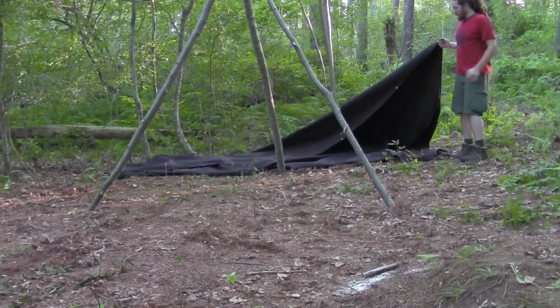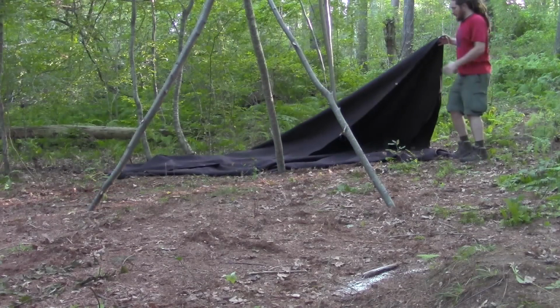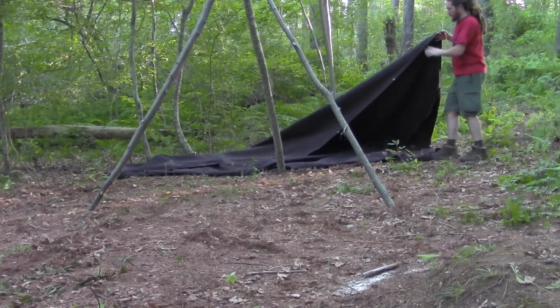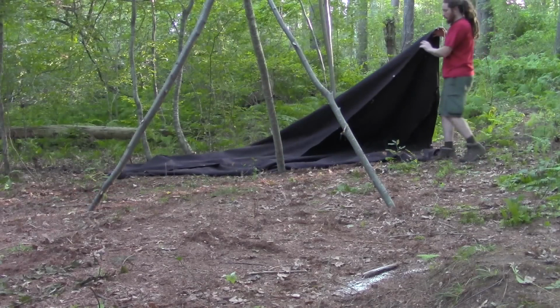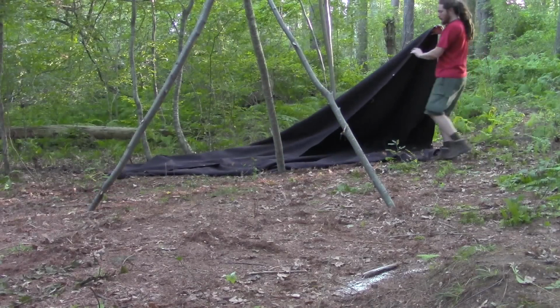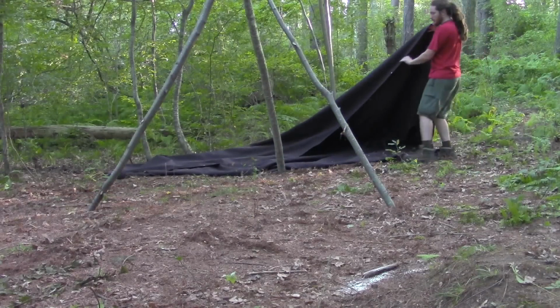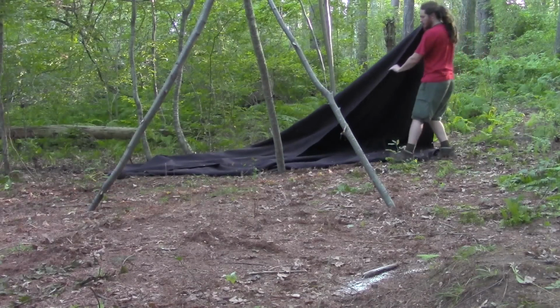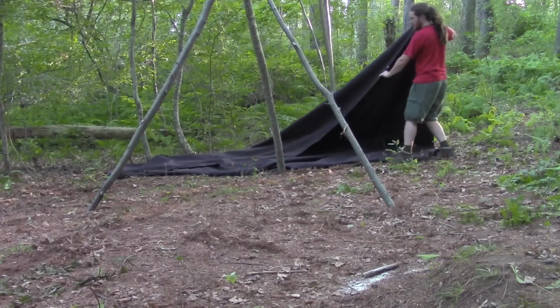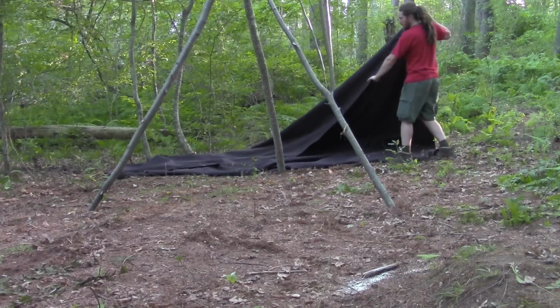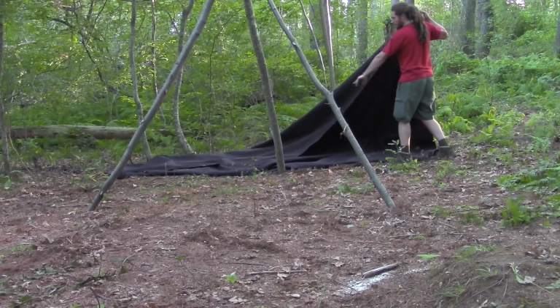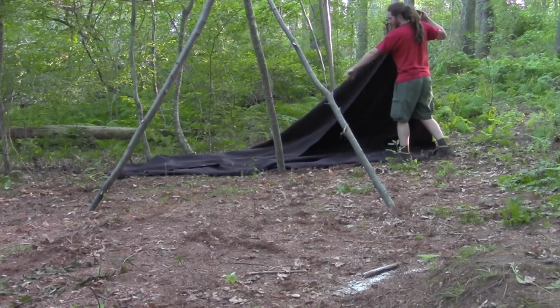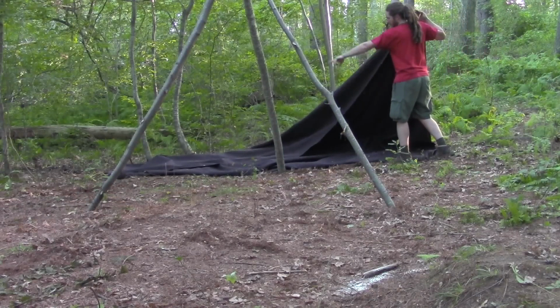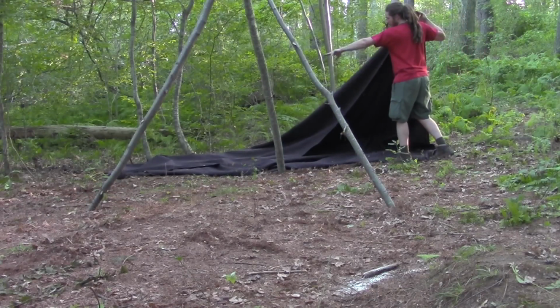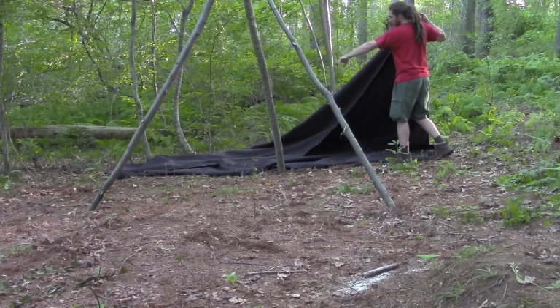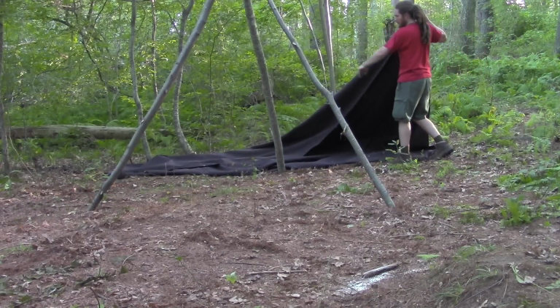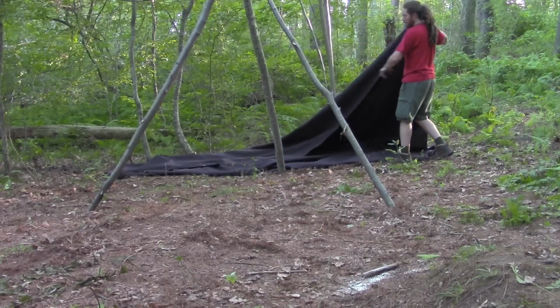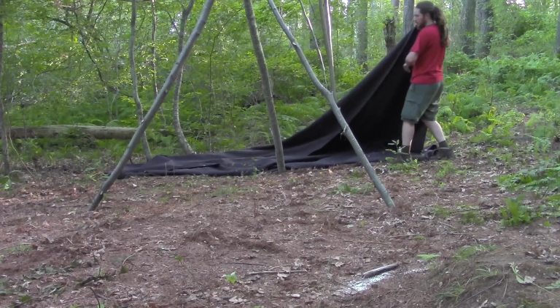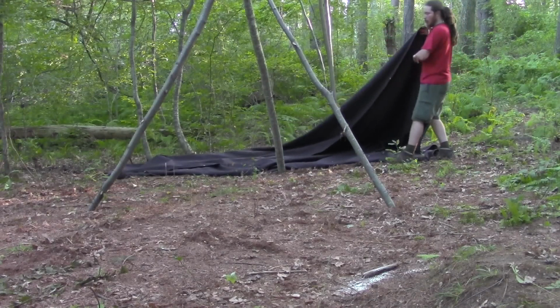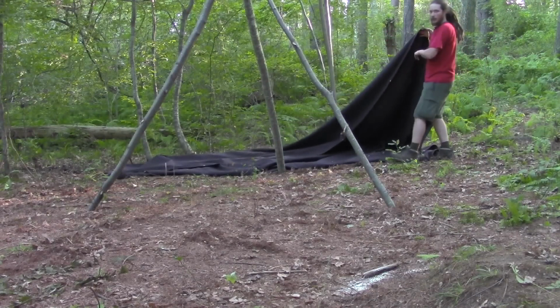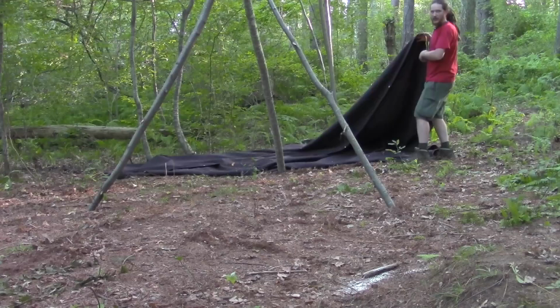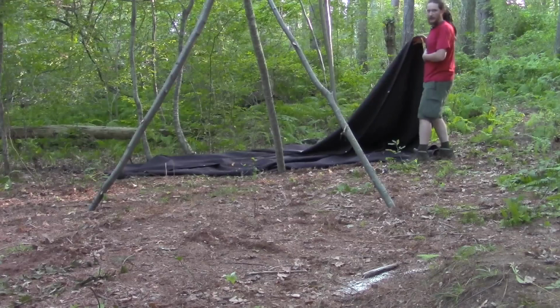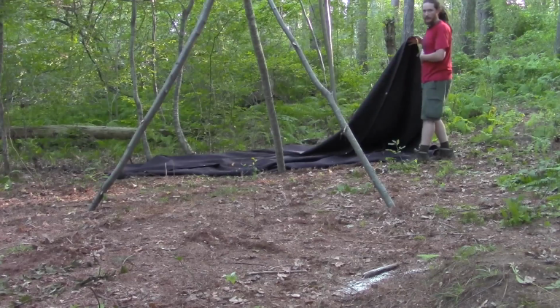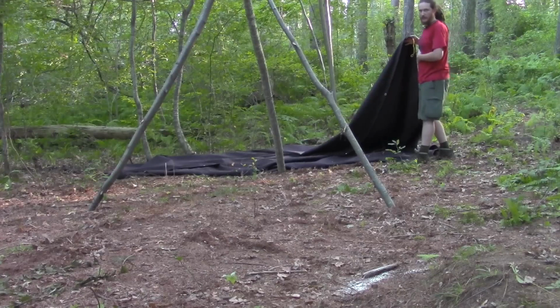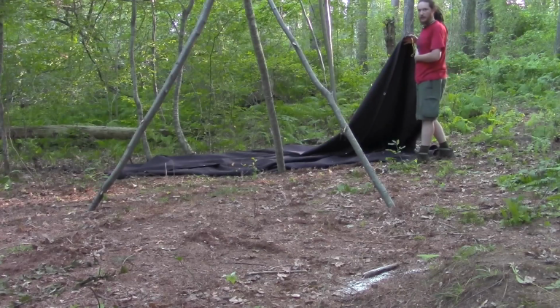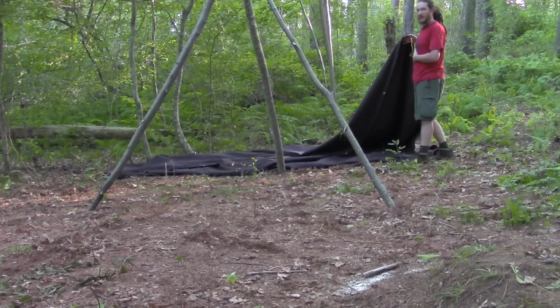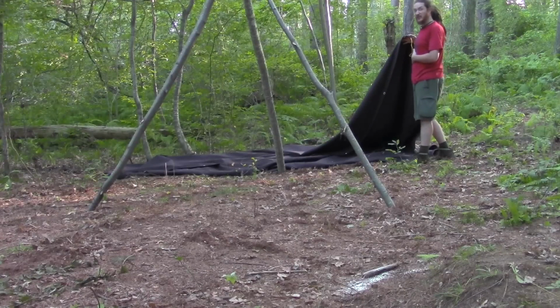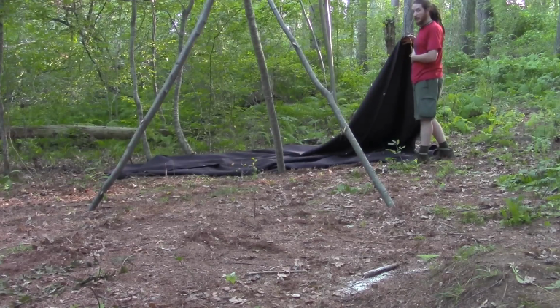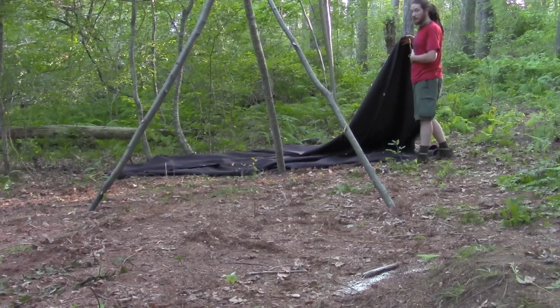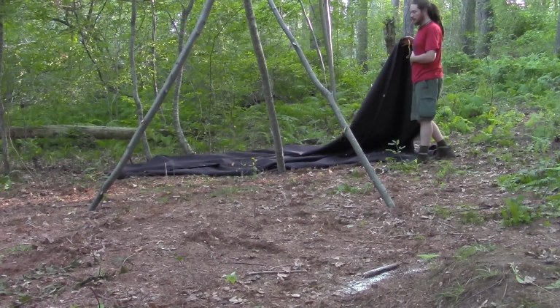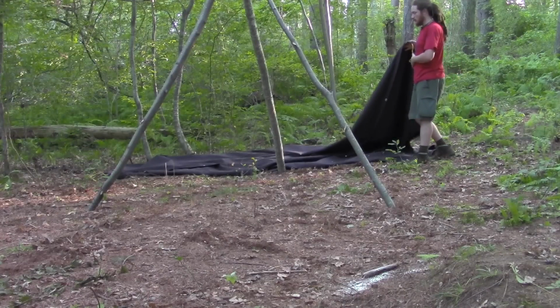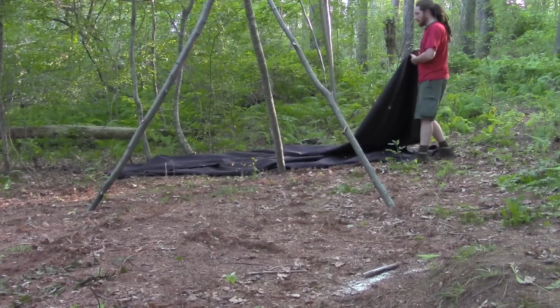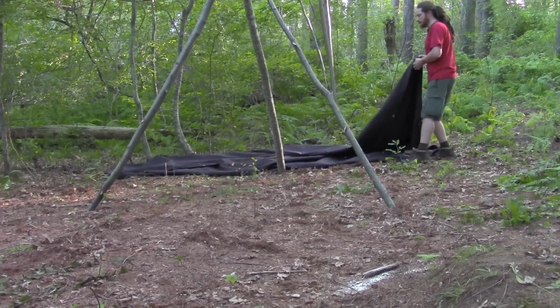This front edge, the long side of my rectangle, is my front door.